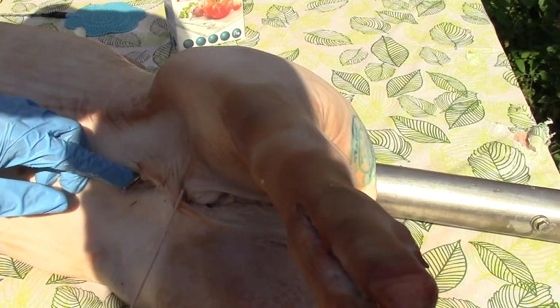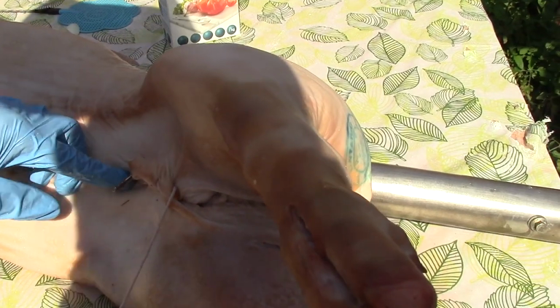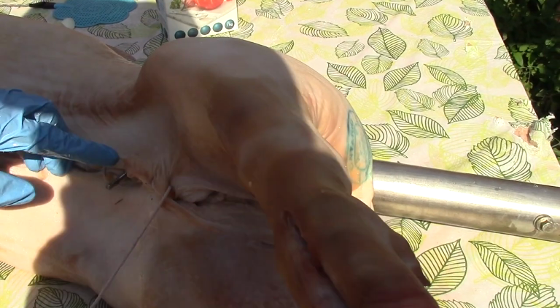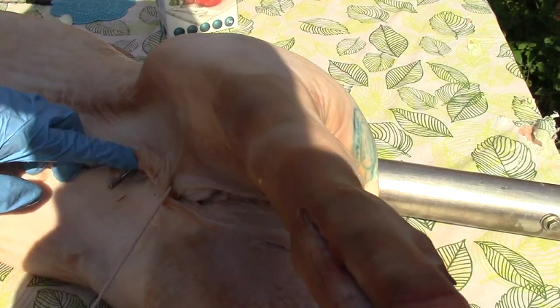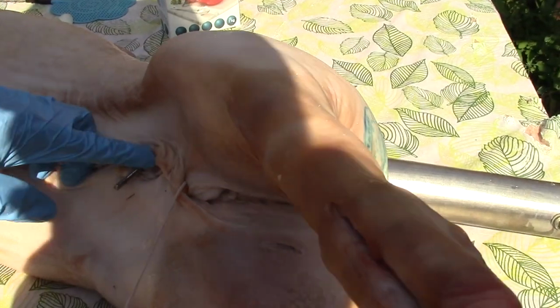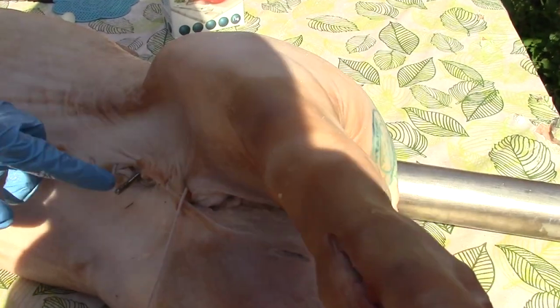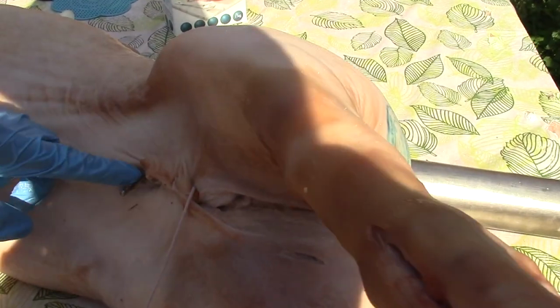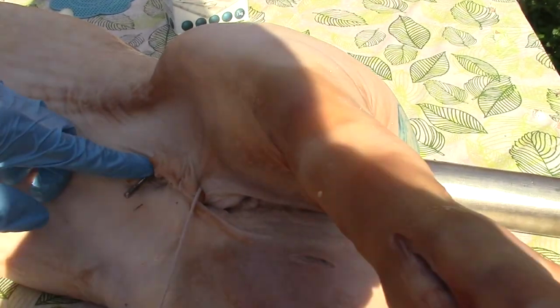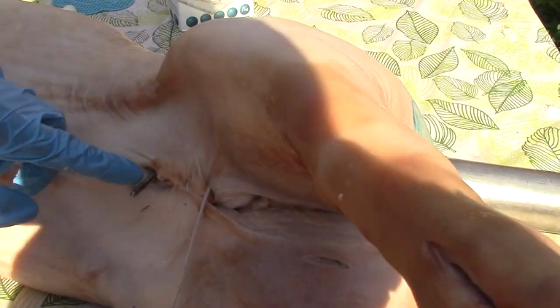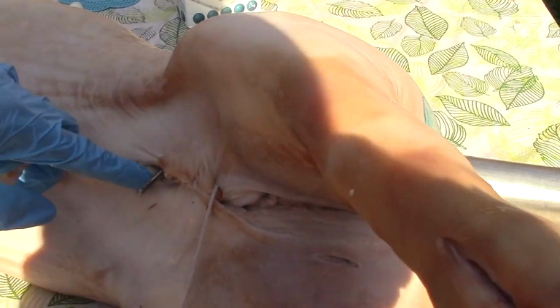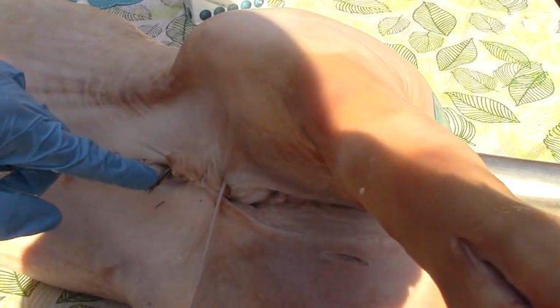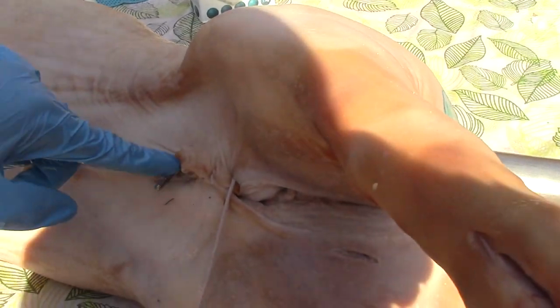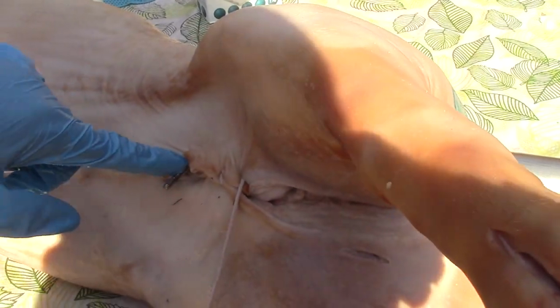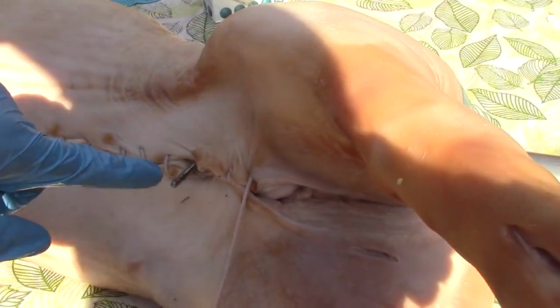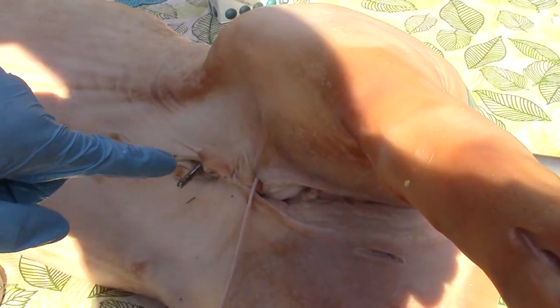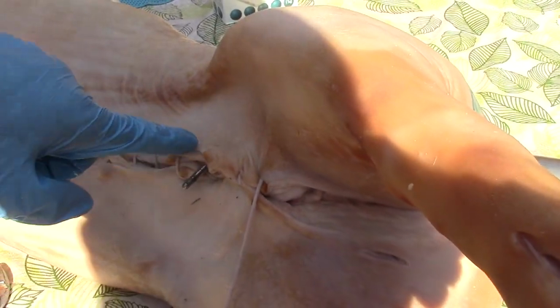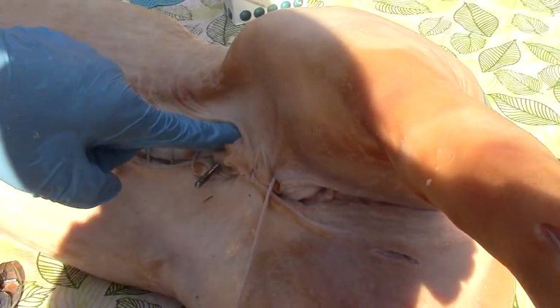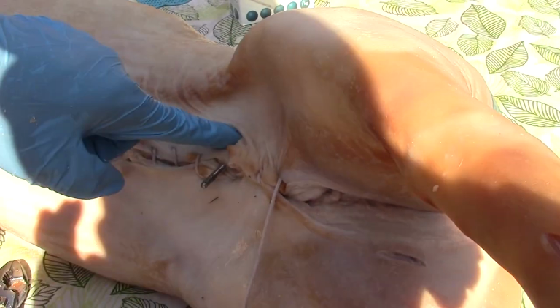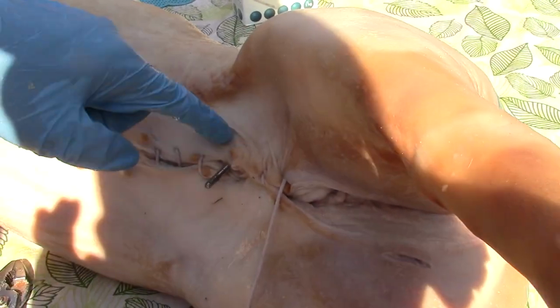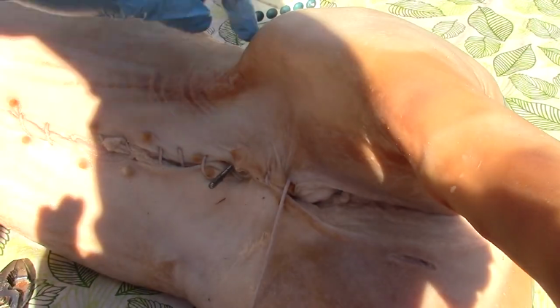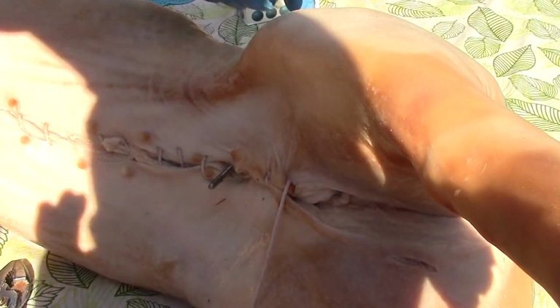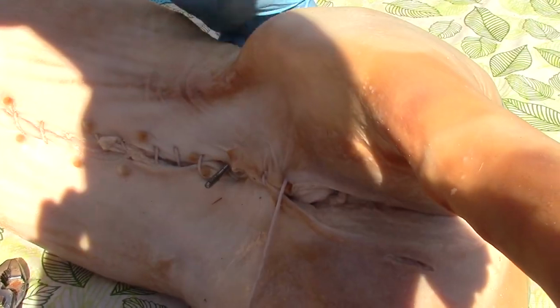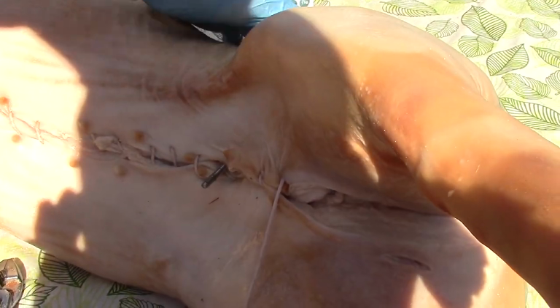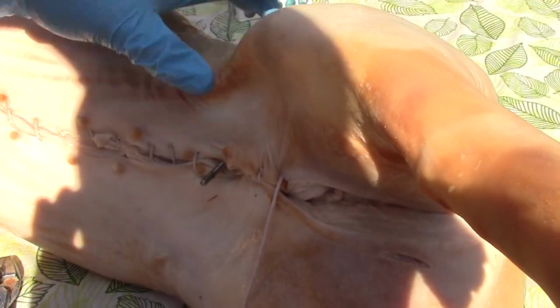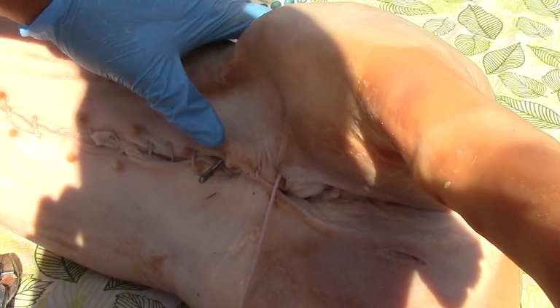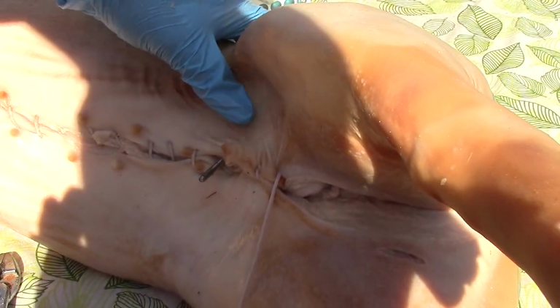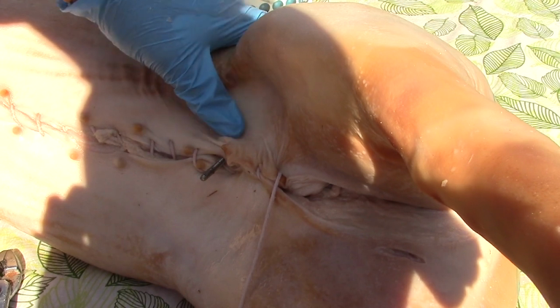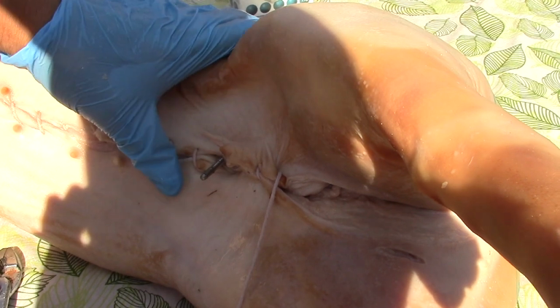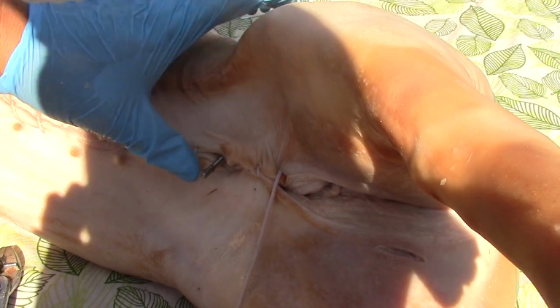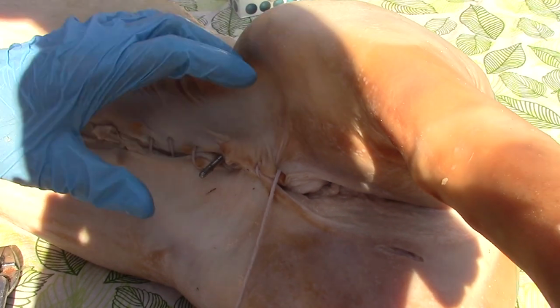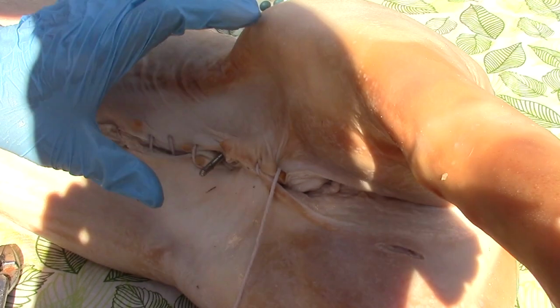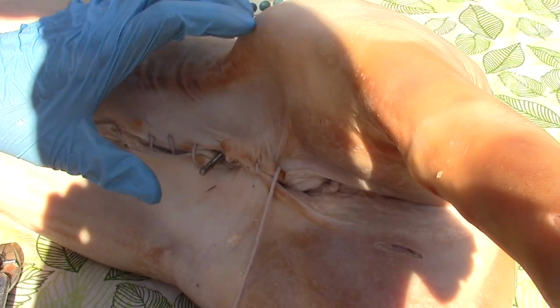I put a steel crossbar through the body that goes right through to the other side — this holds the pig firmly and stops it from moving around while it rotates.